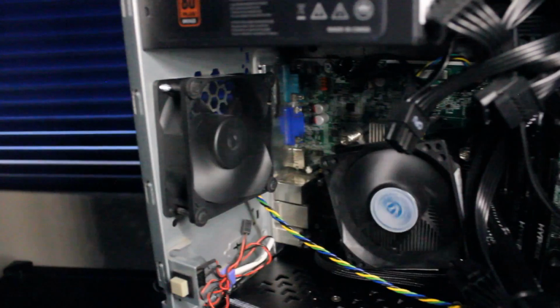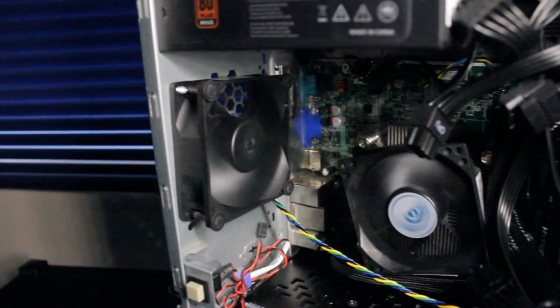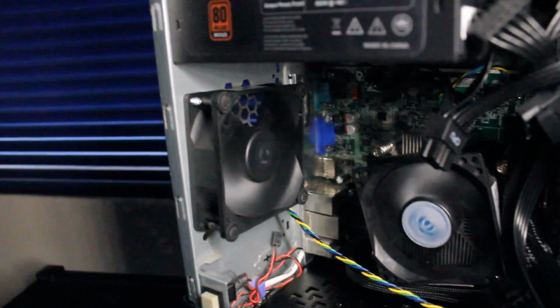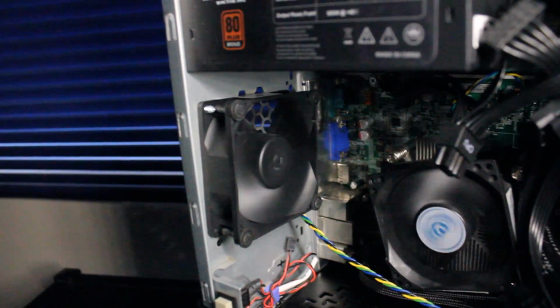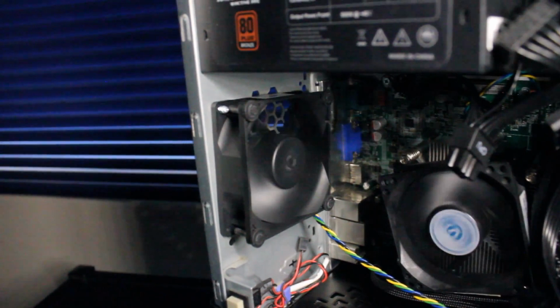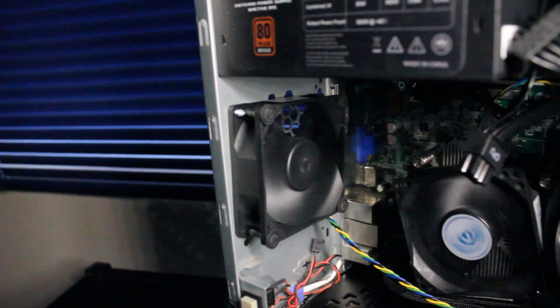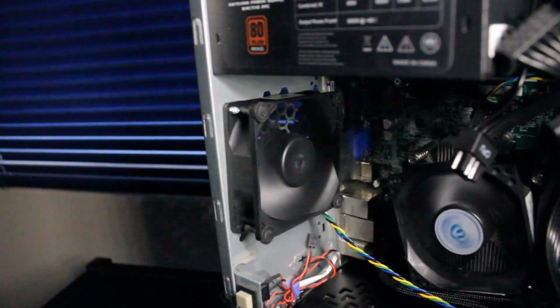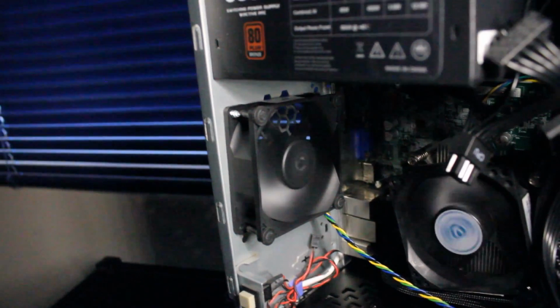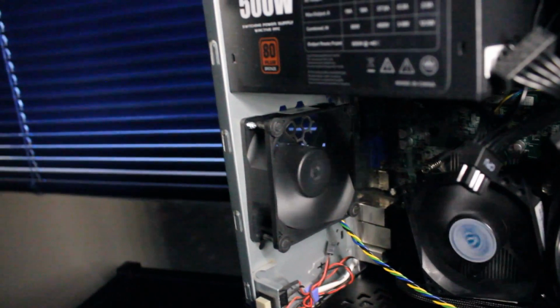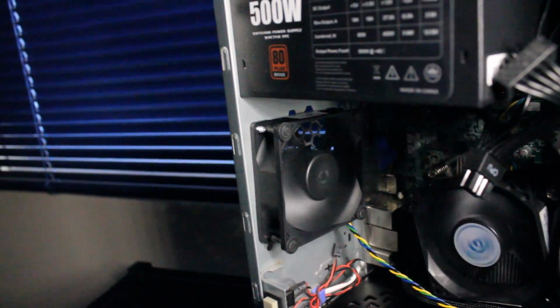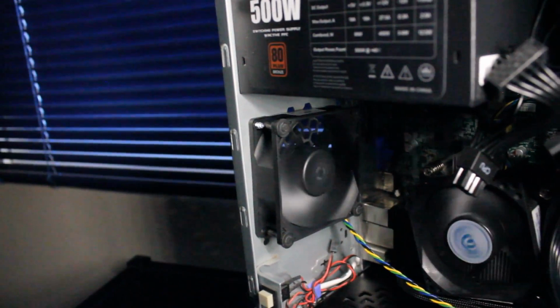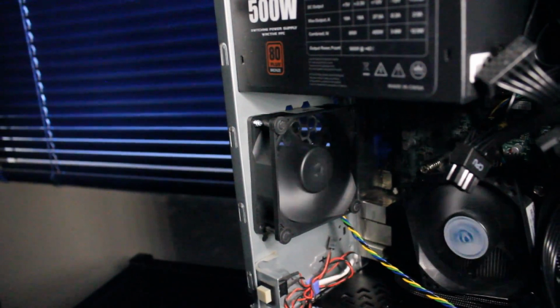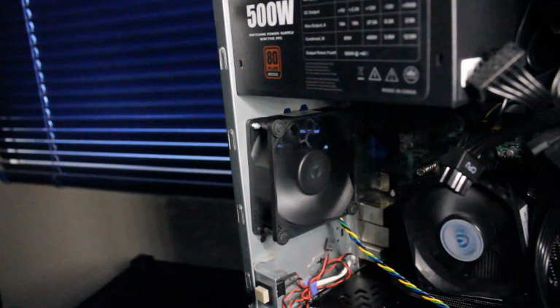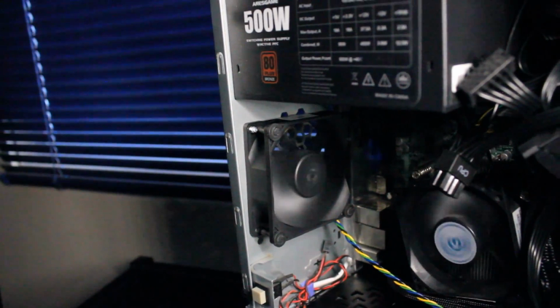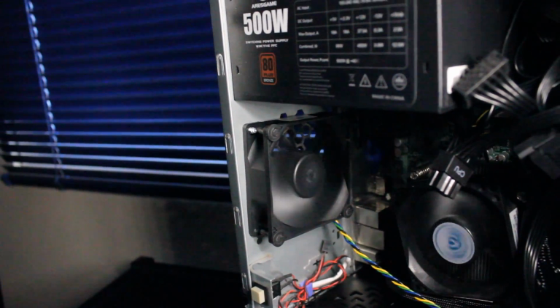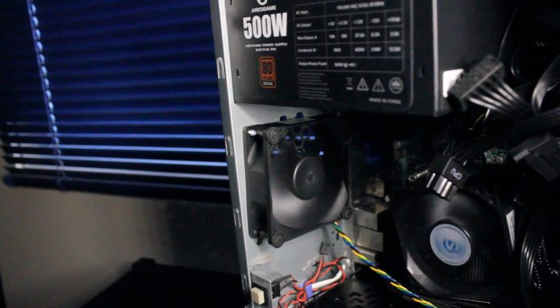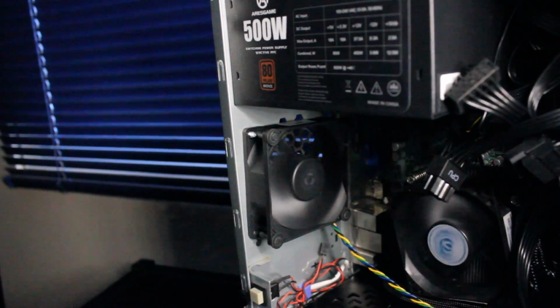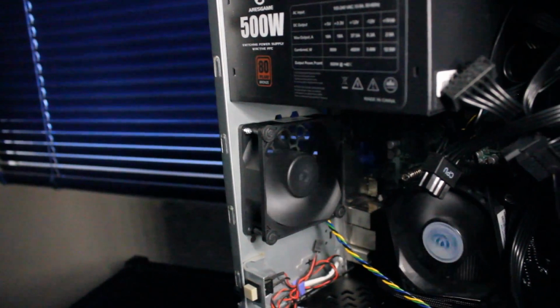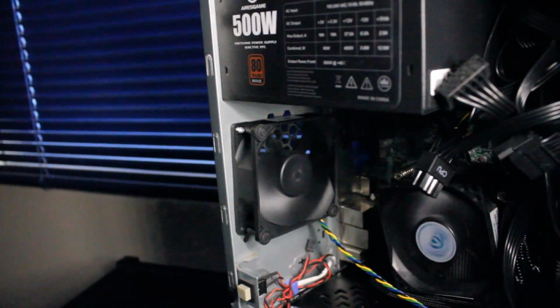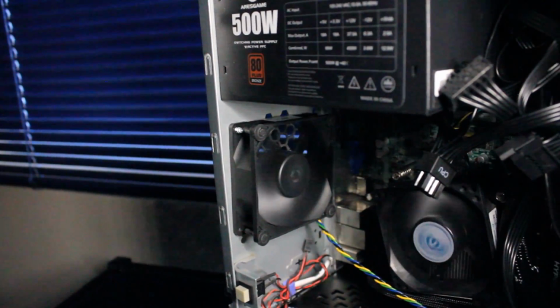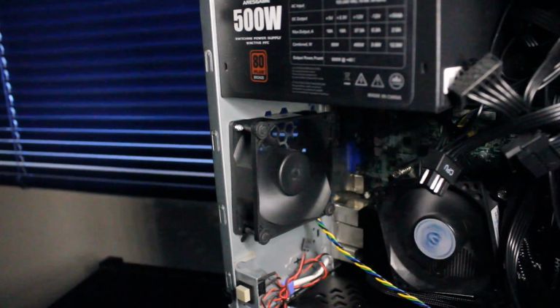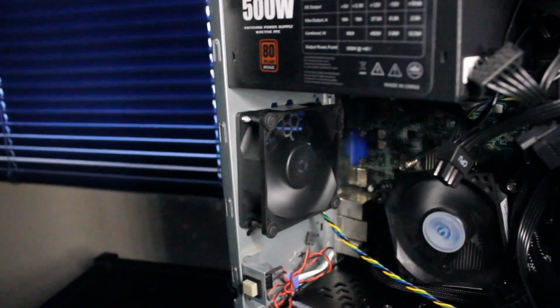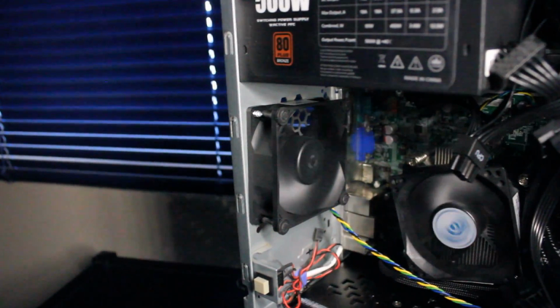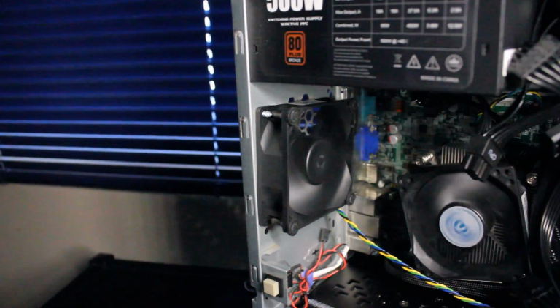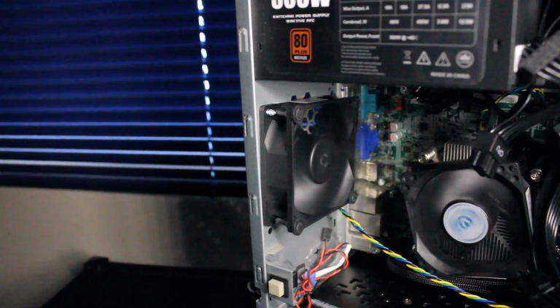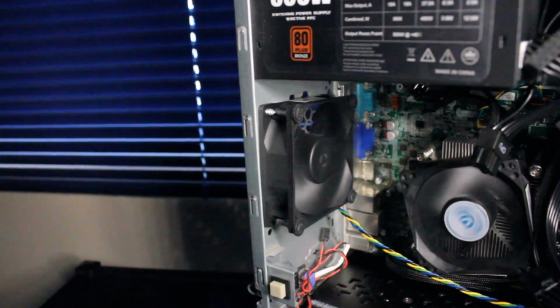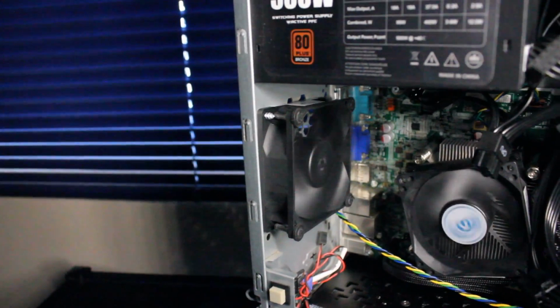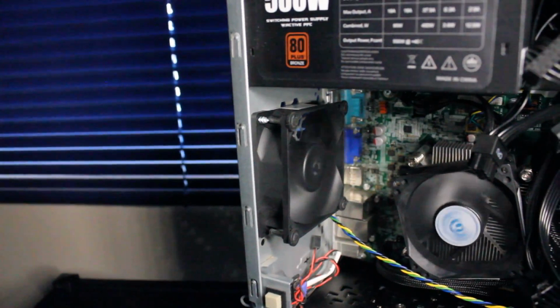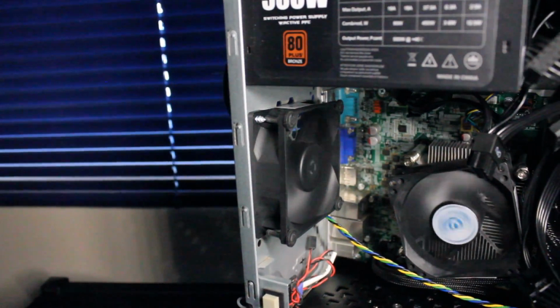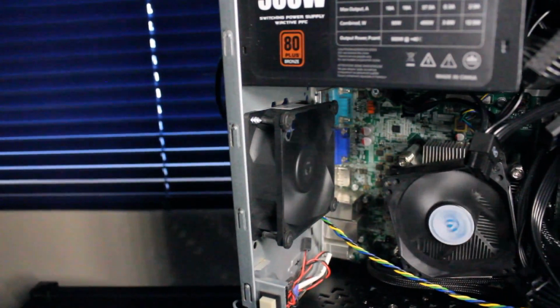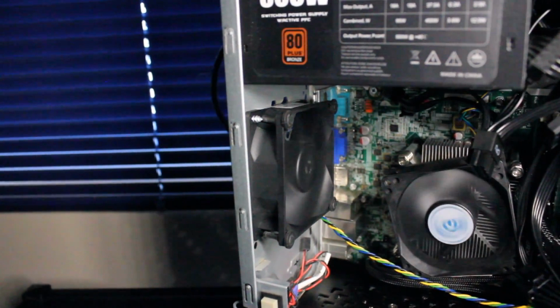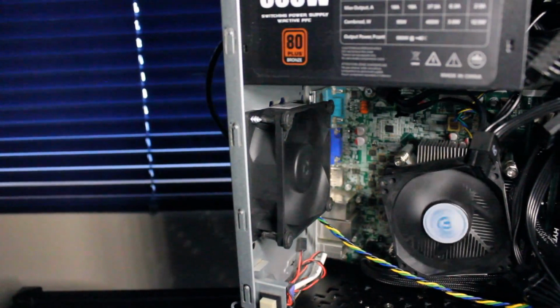Alright, so let's see how this thing performs with some games and benchmarks.